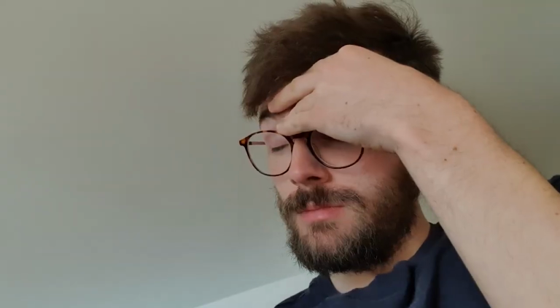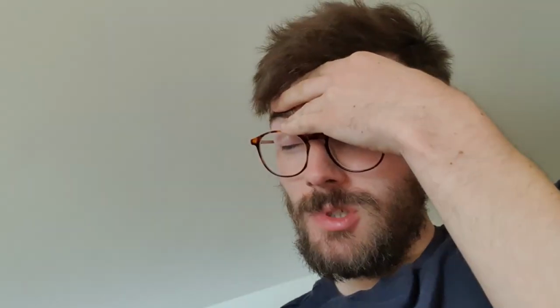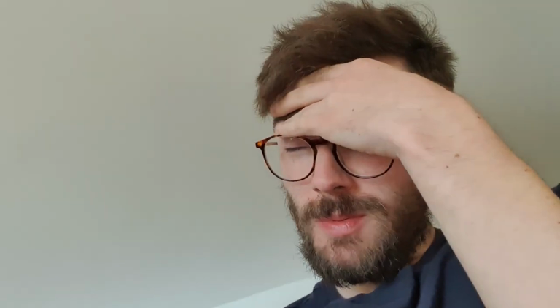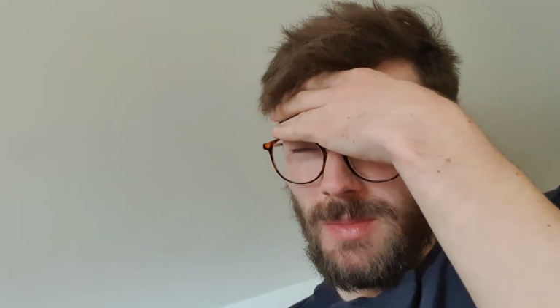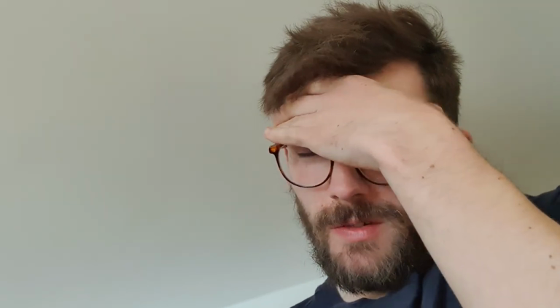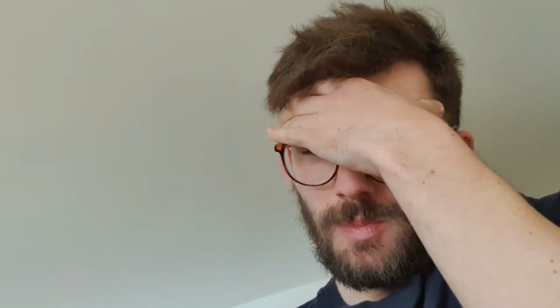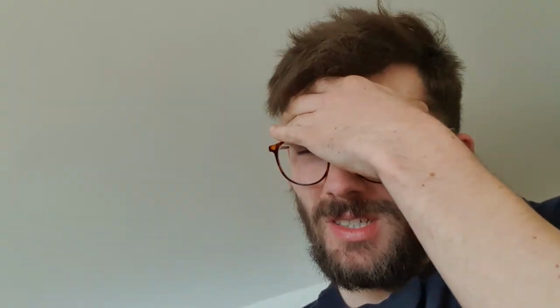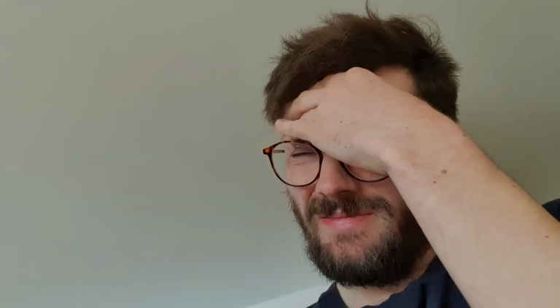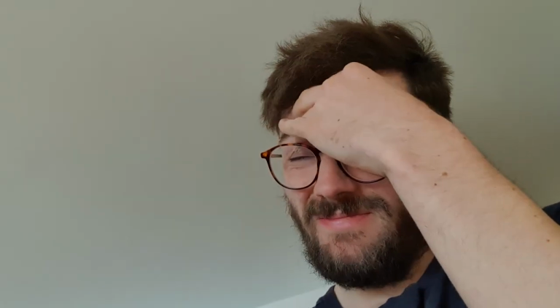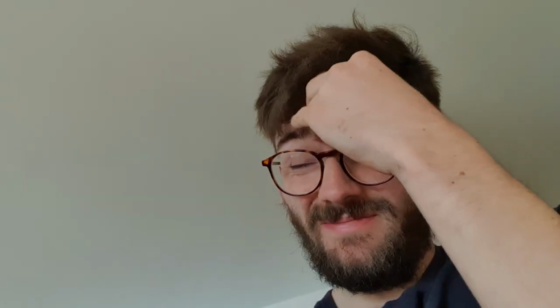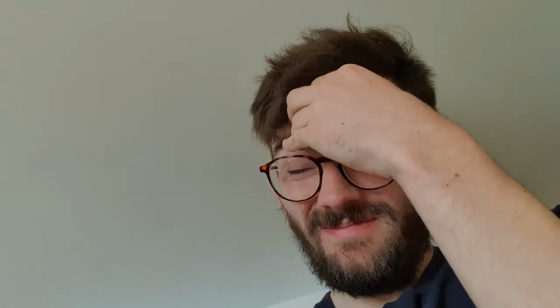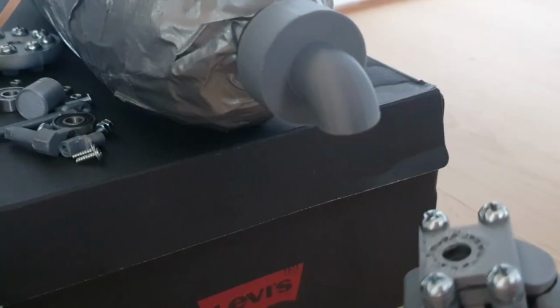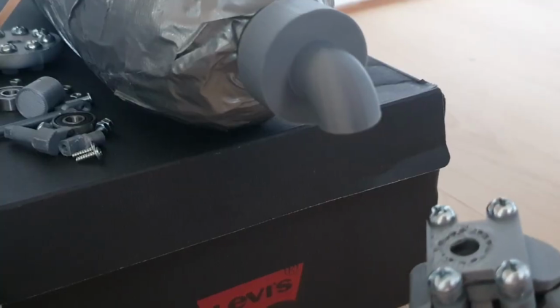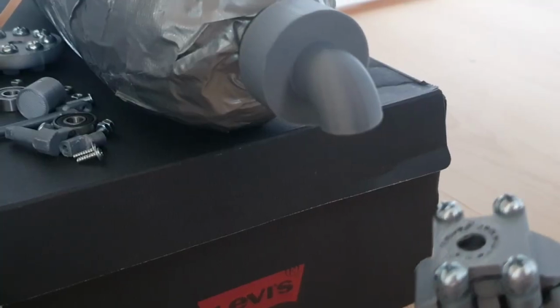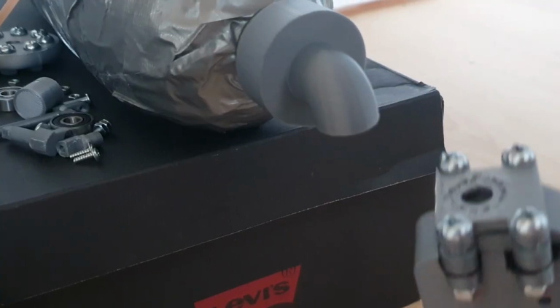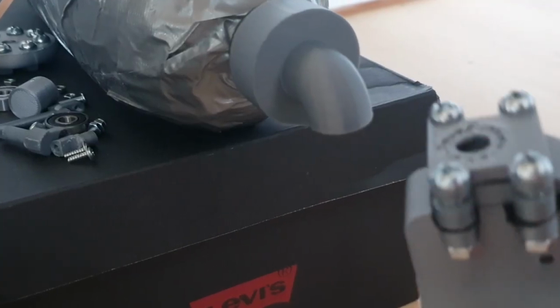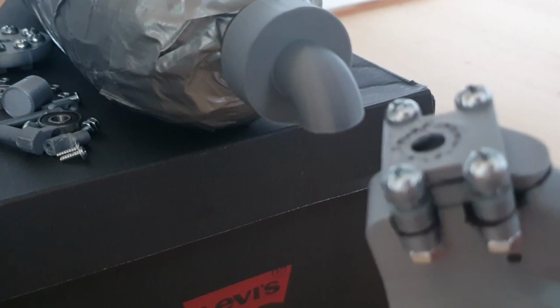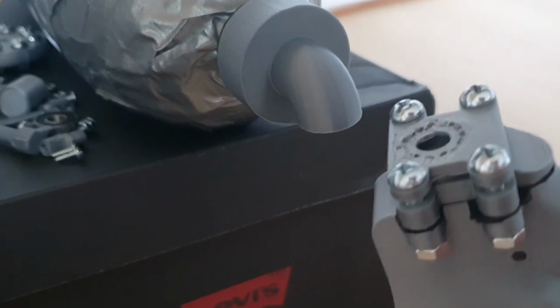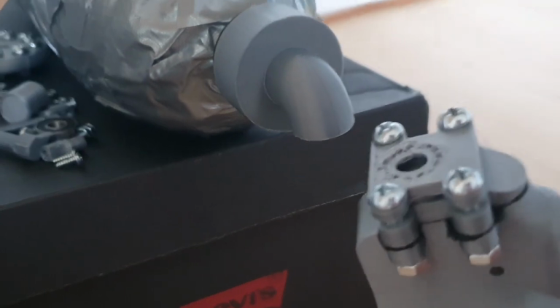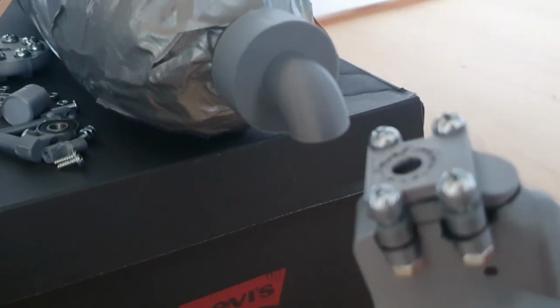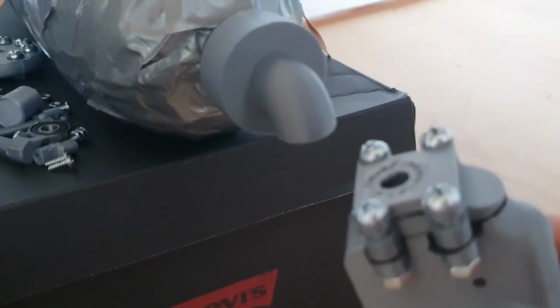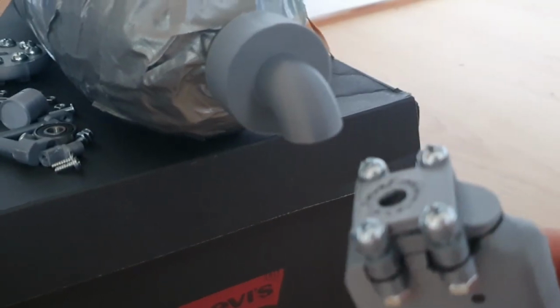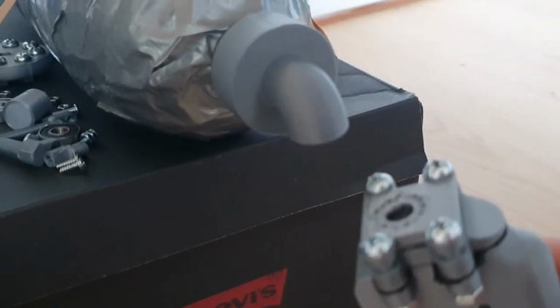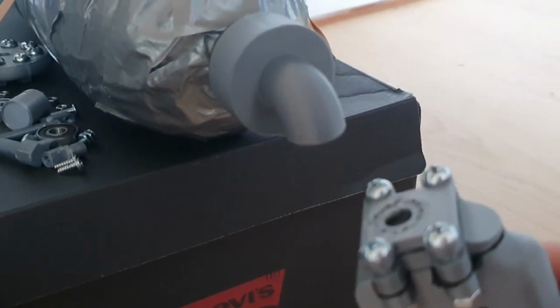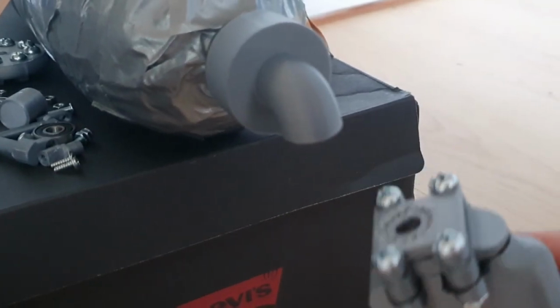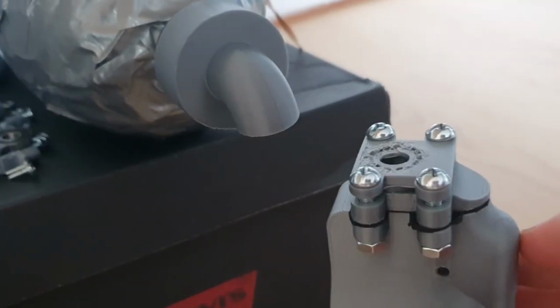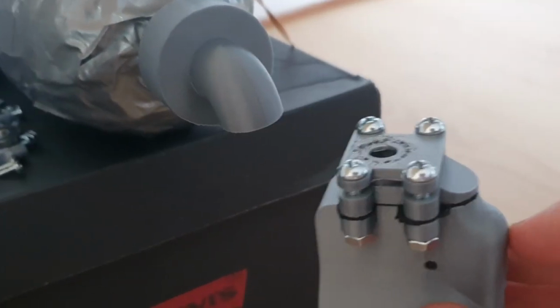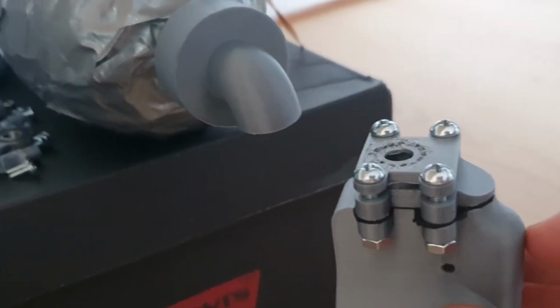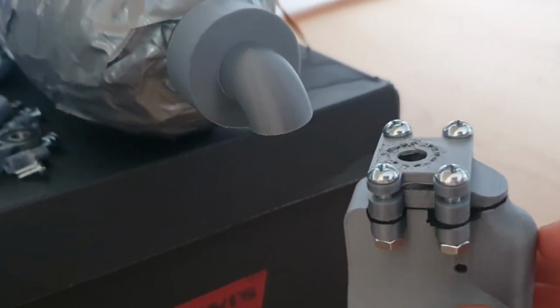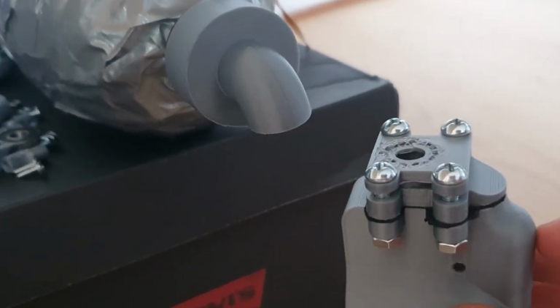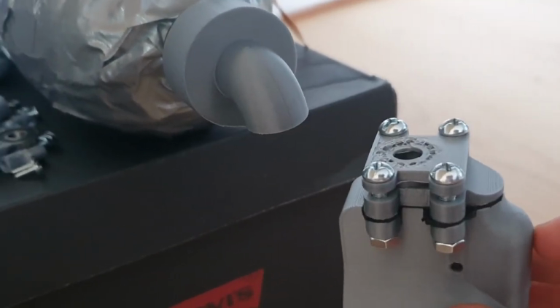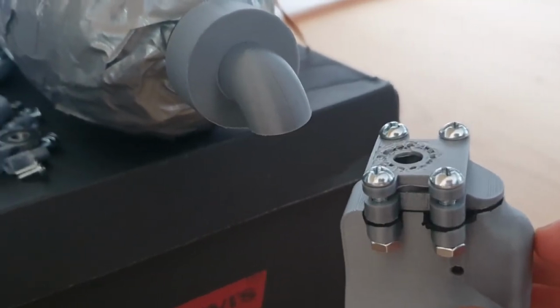So there's been a bit of an oopsie. I just snapped this part when I was trying to take it back off. I've got to print another one.